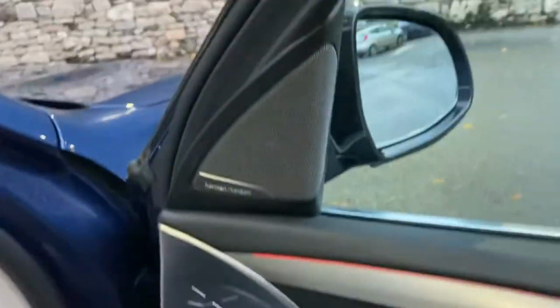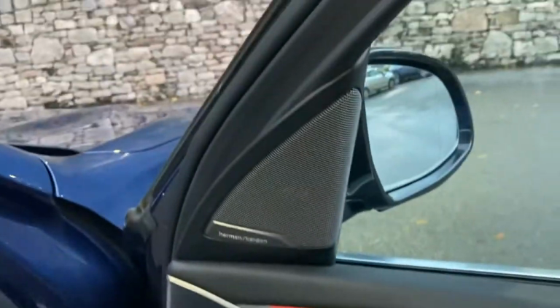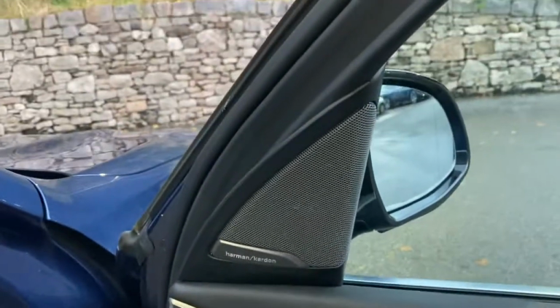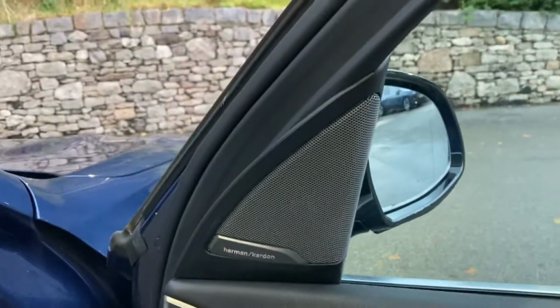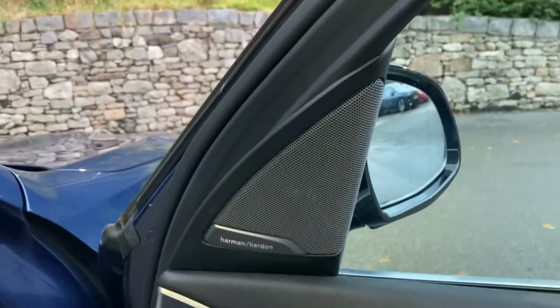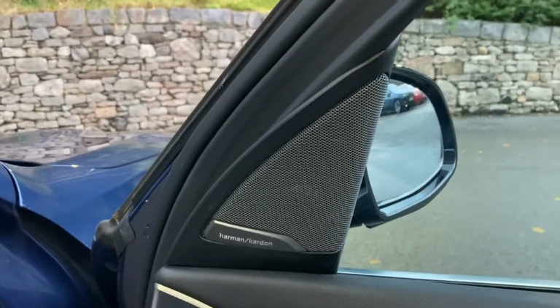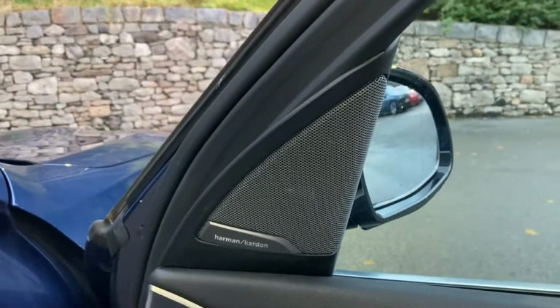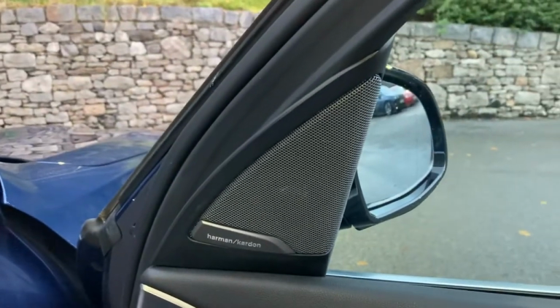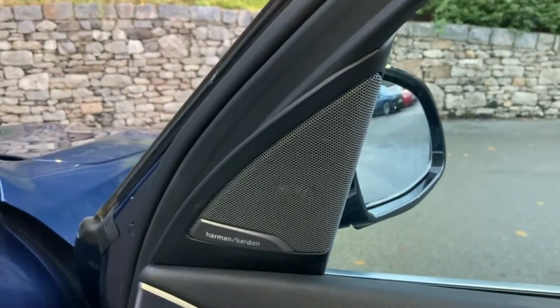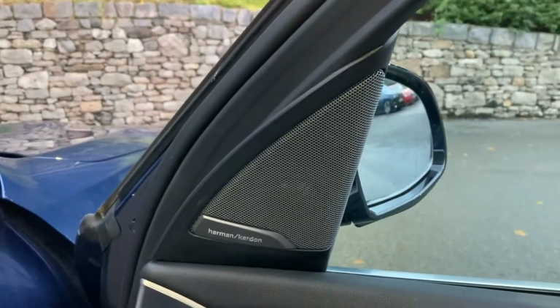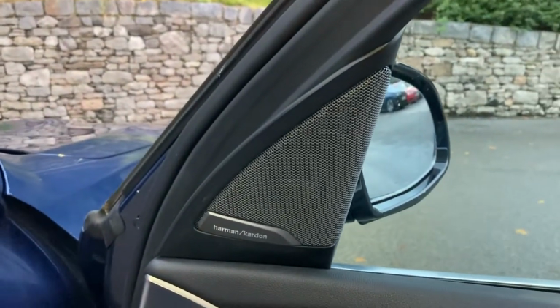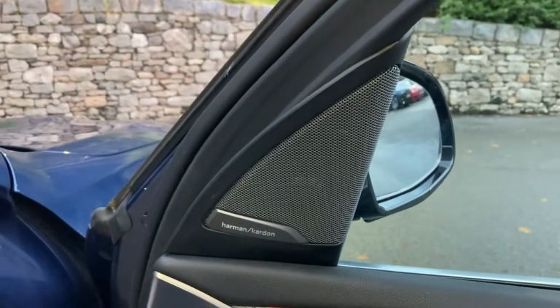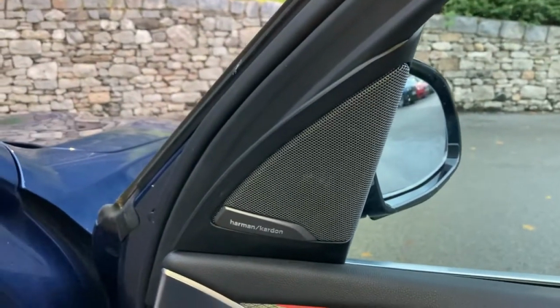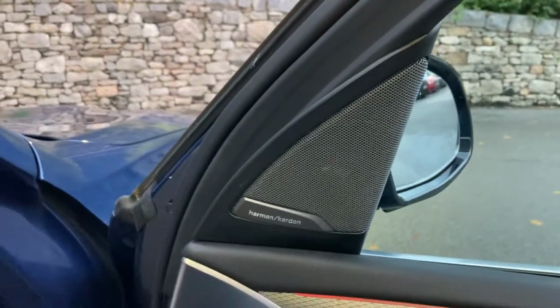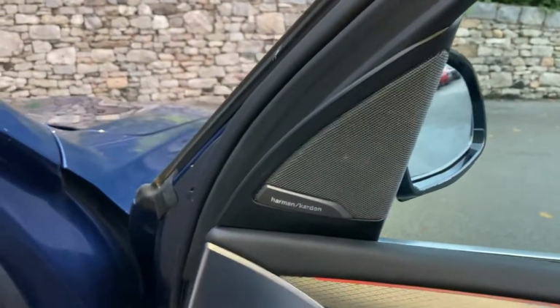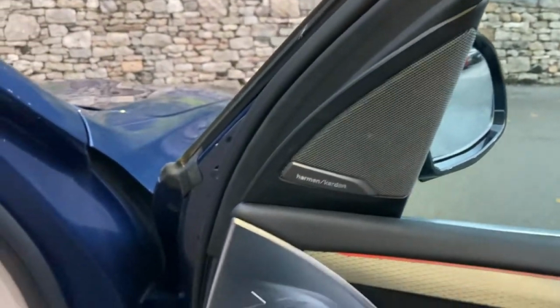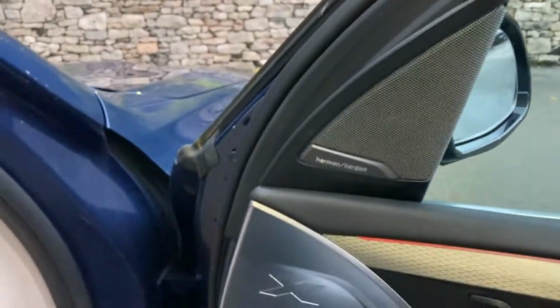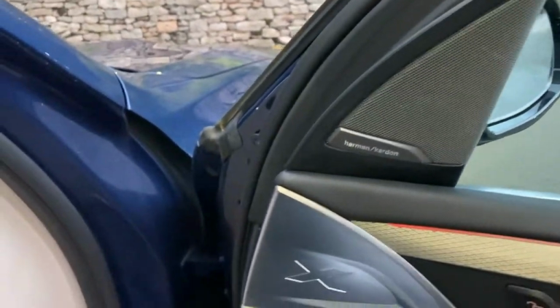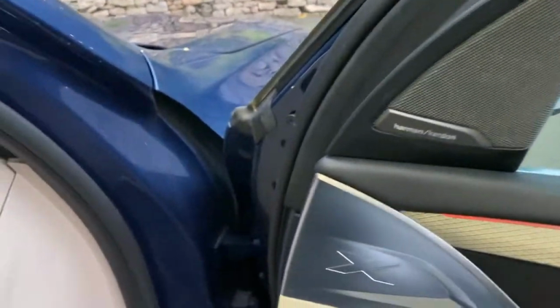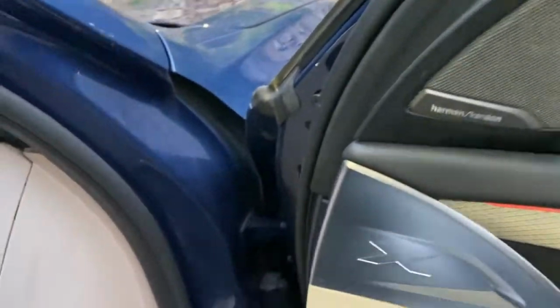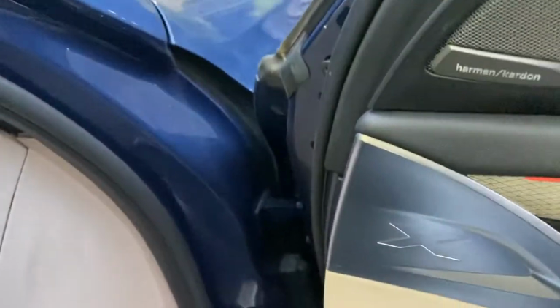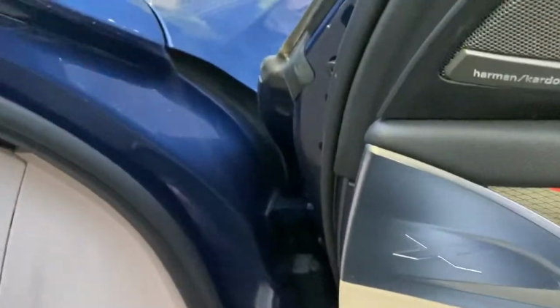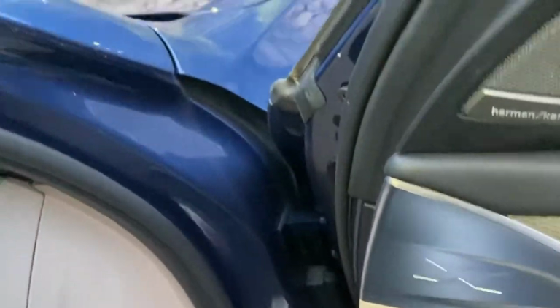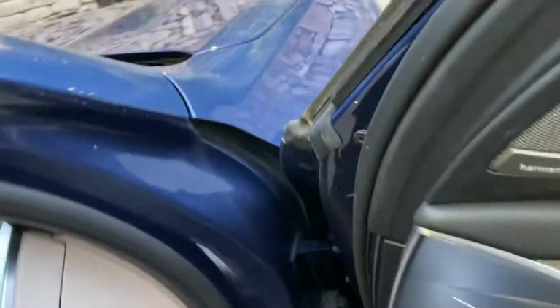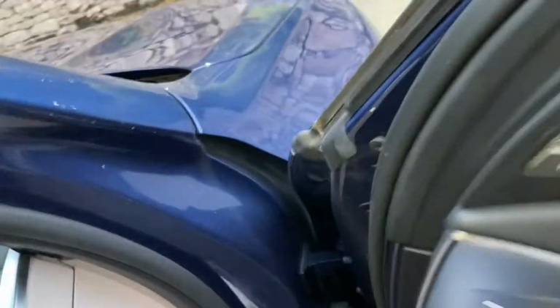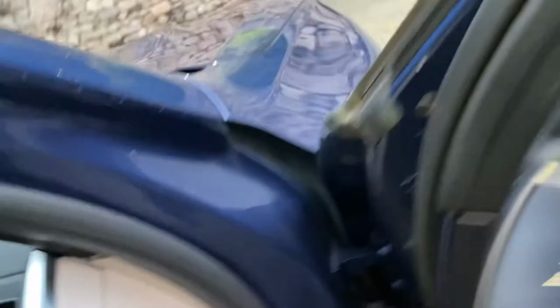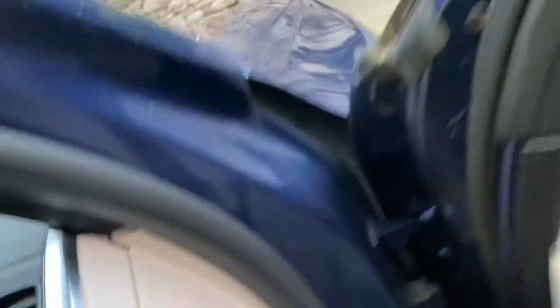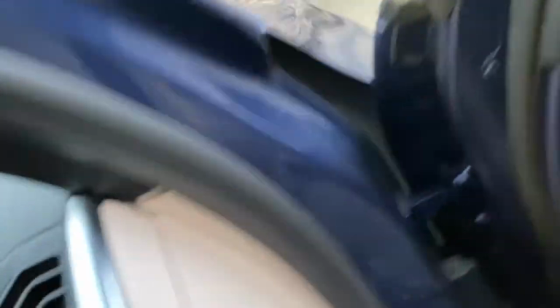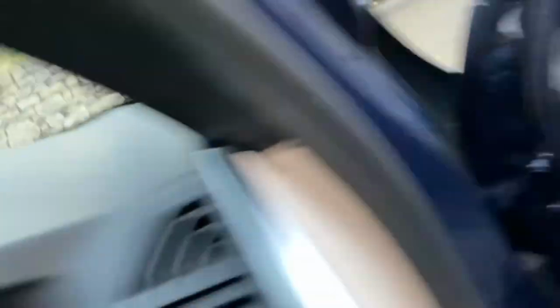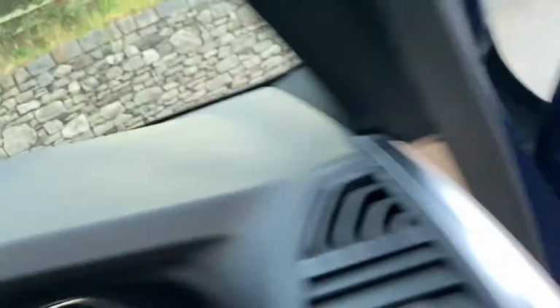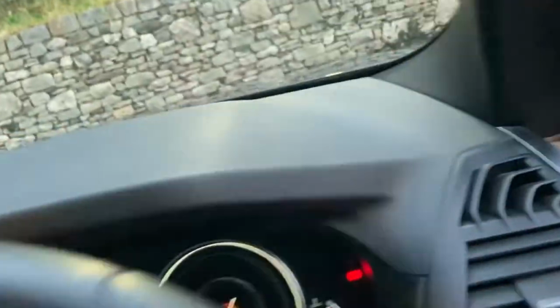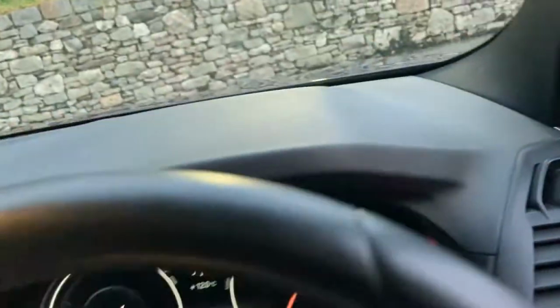We've got the upgraded Harman Kardon speakers, so if you enjoy your music, that's a nice option to have.